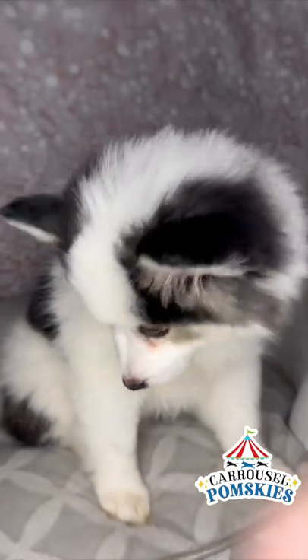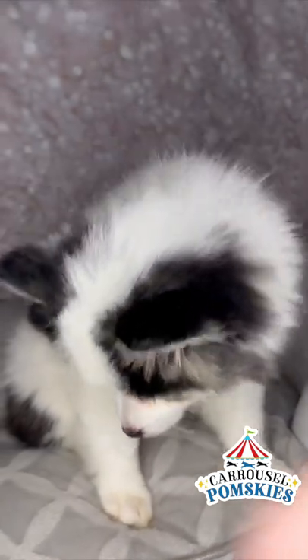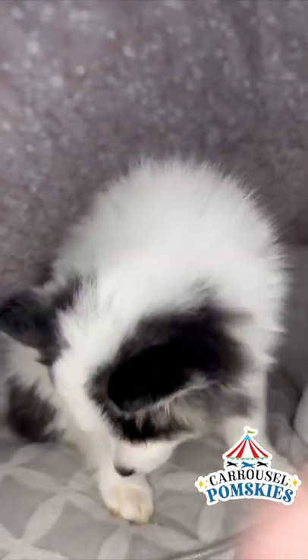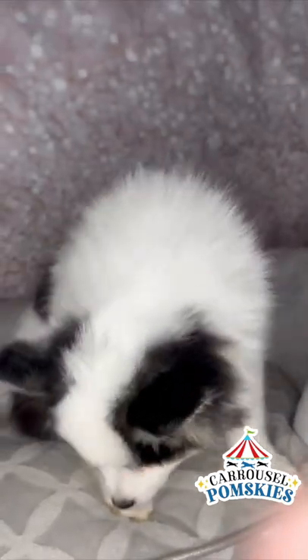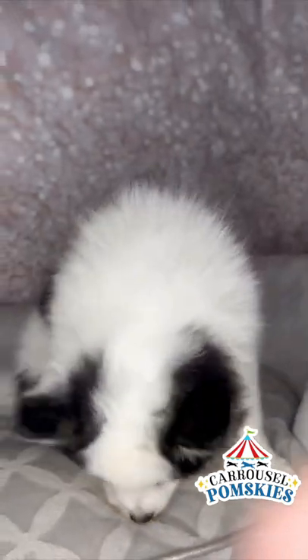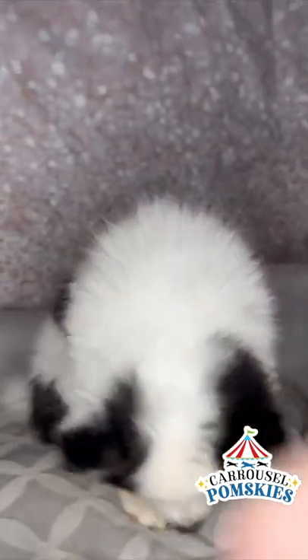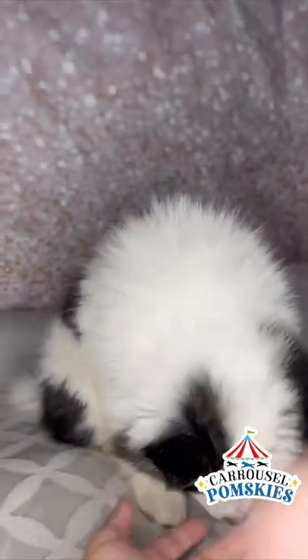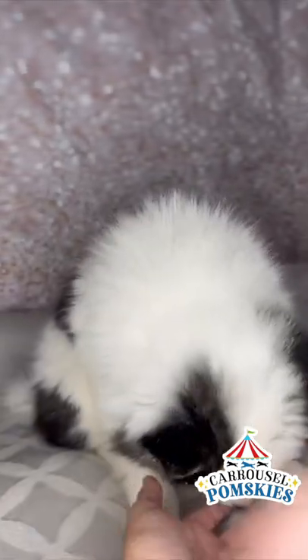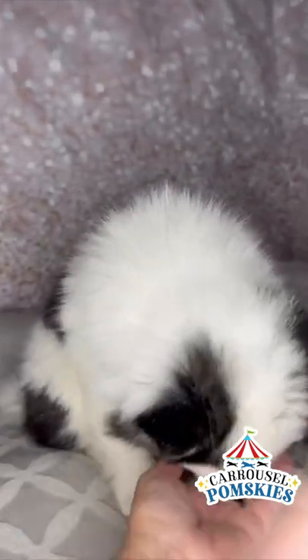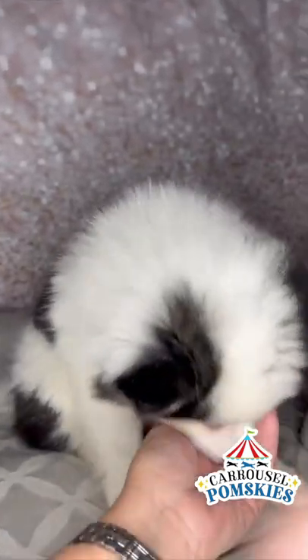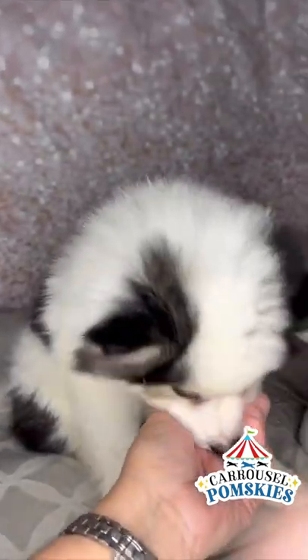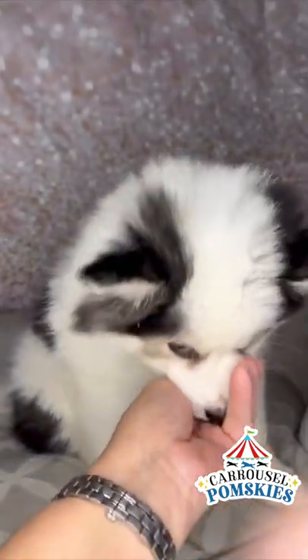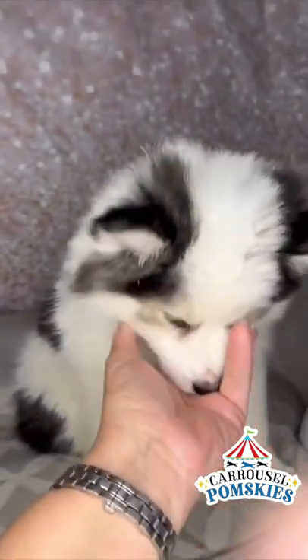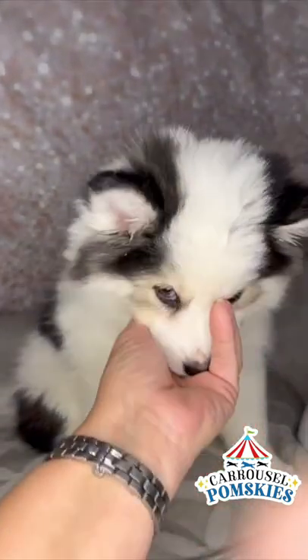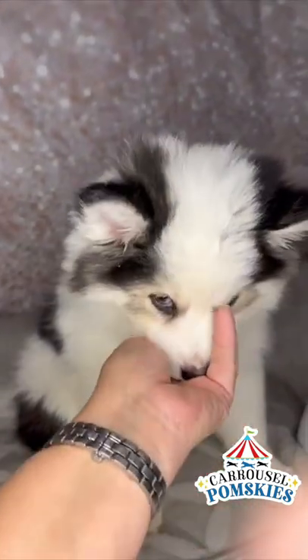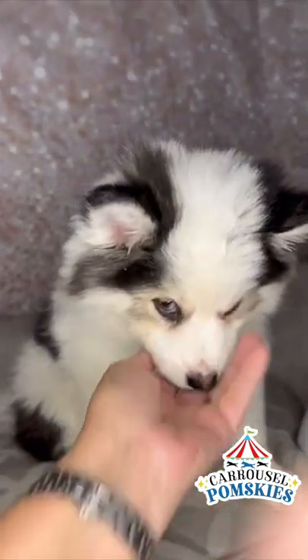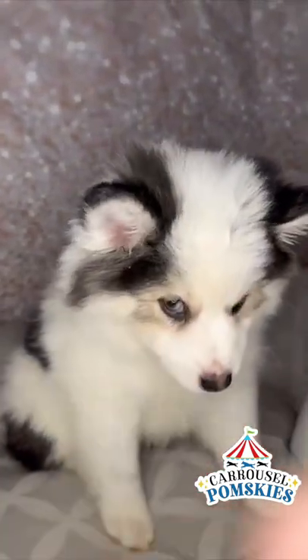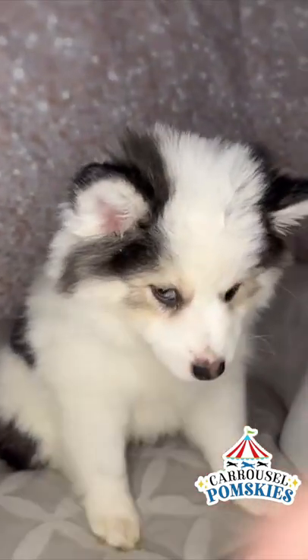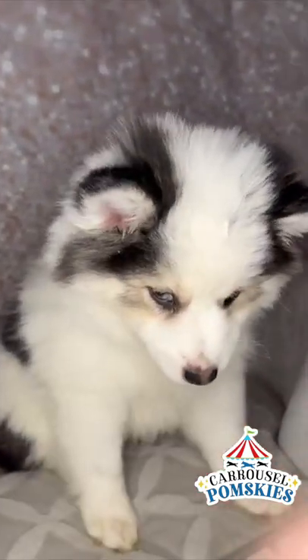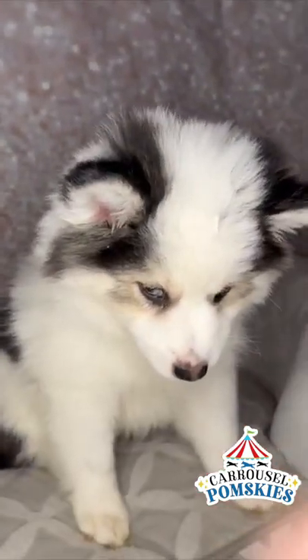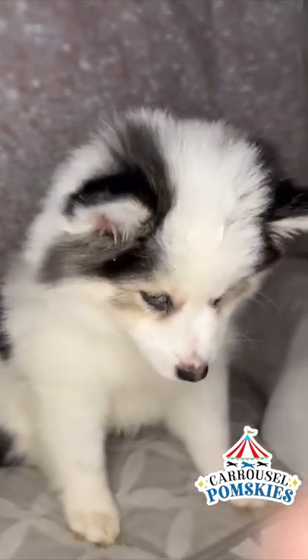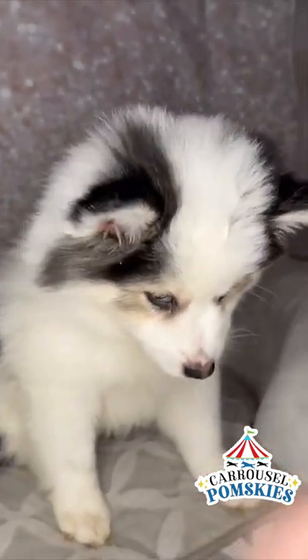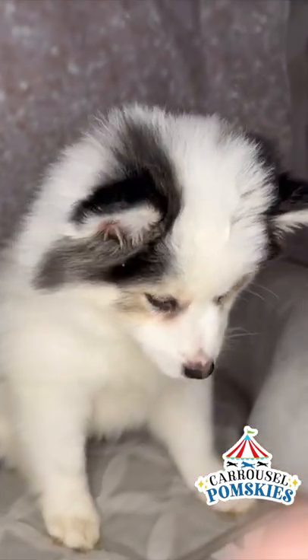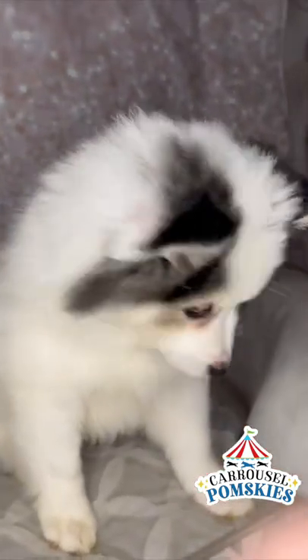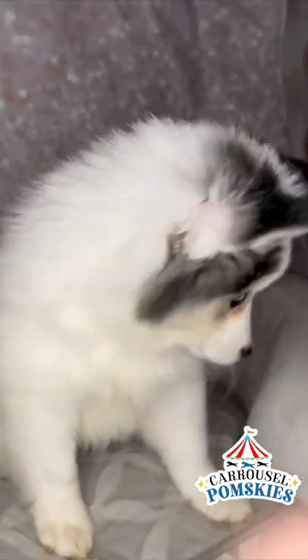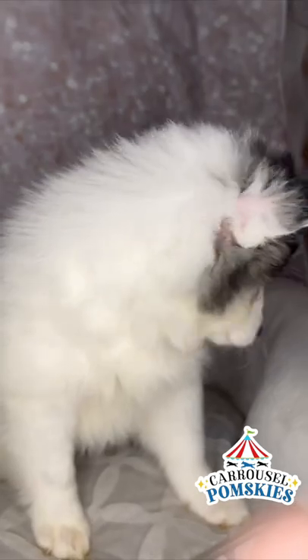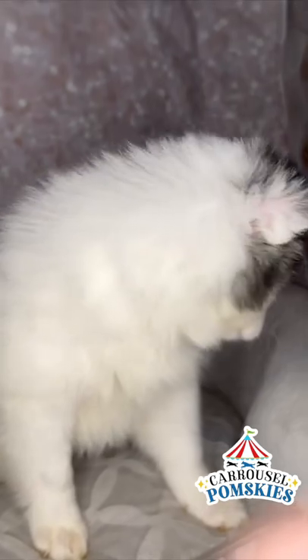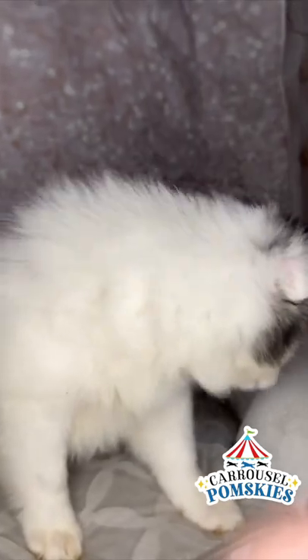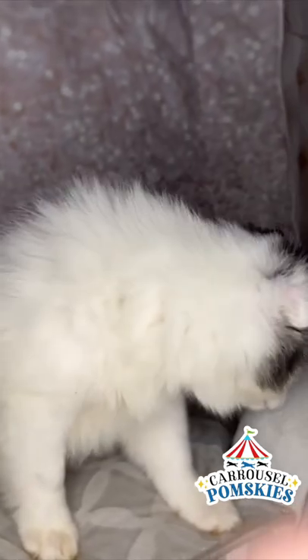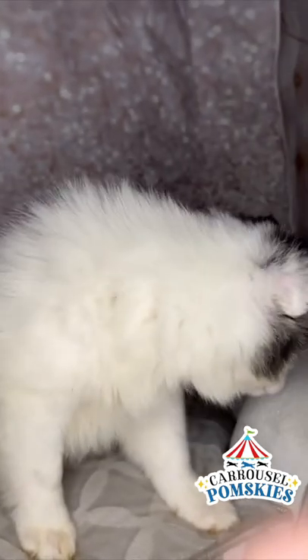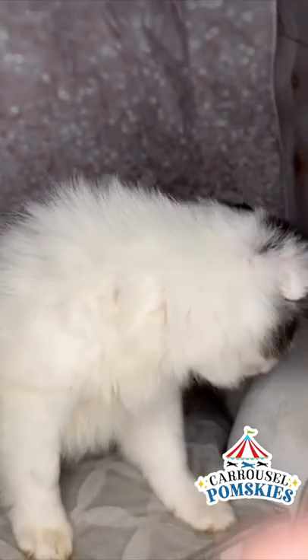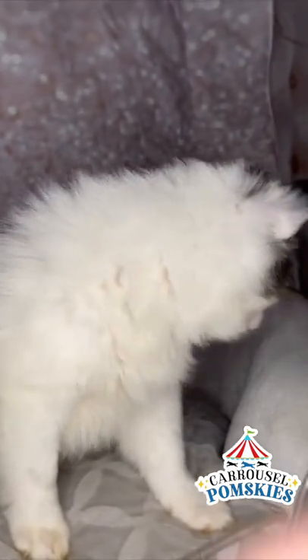We're going to take some pictures of her now. Thanks. Bye now. See you at 10 weeks.